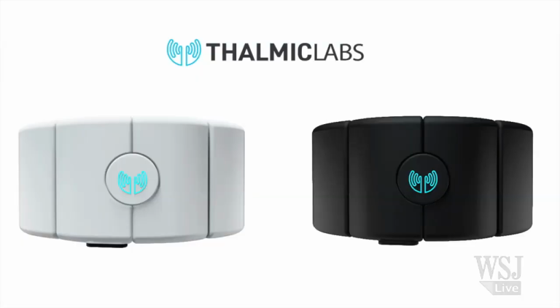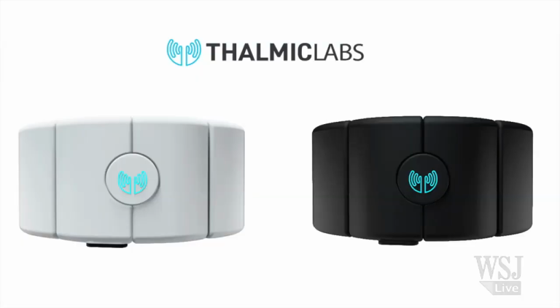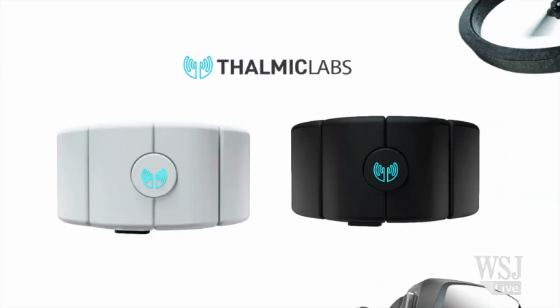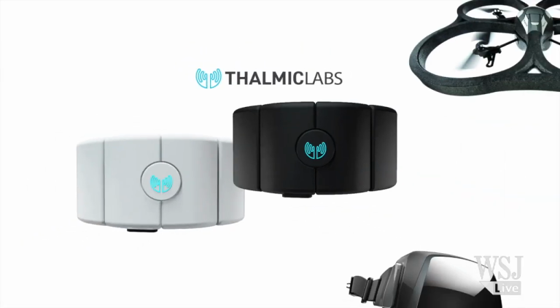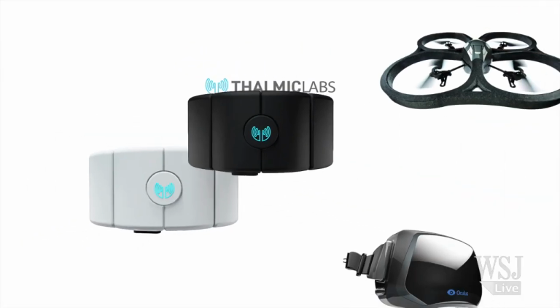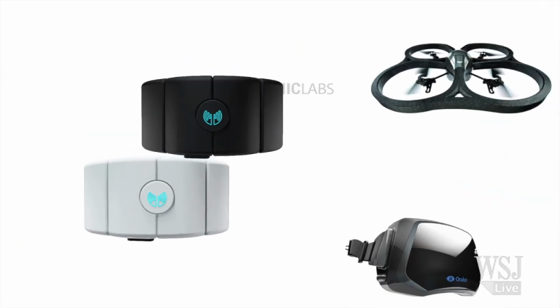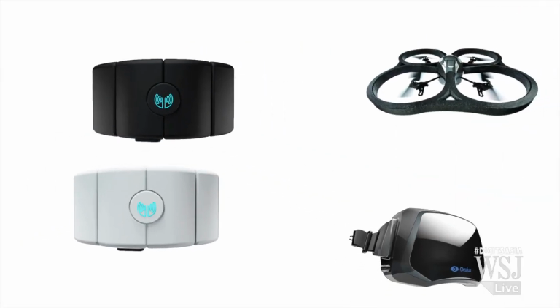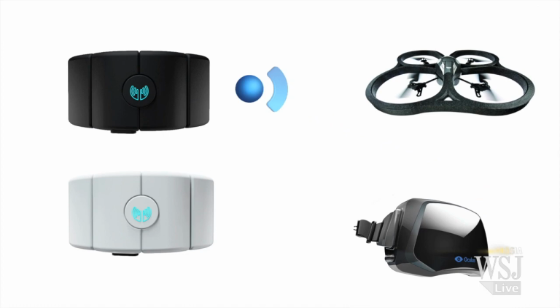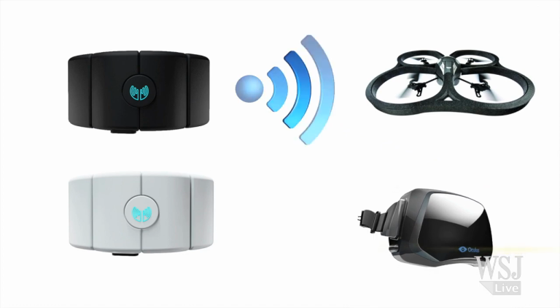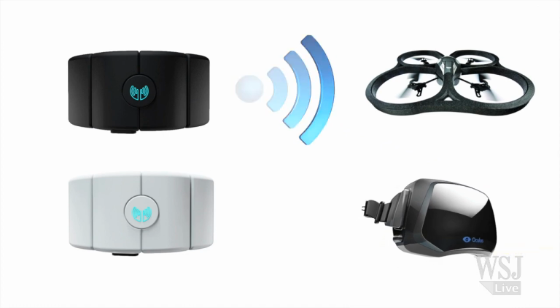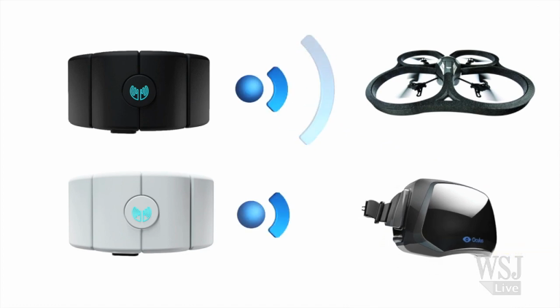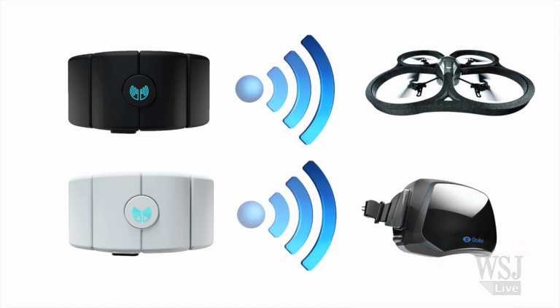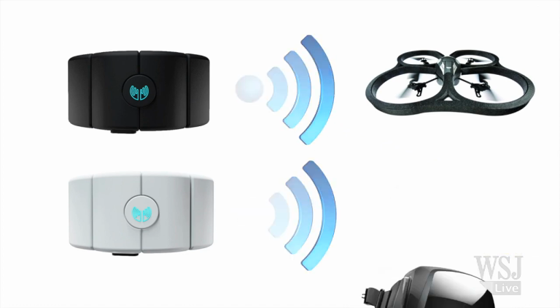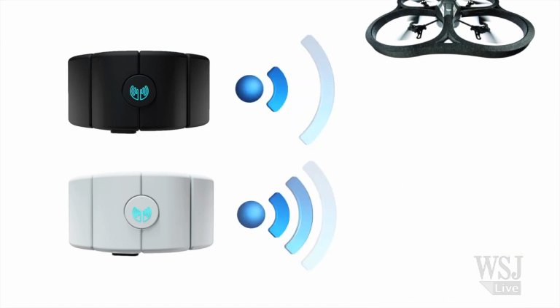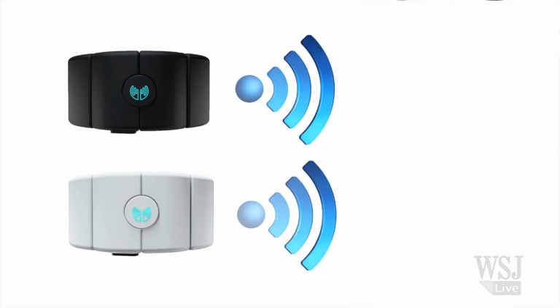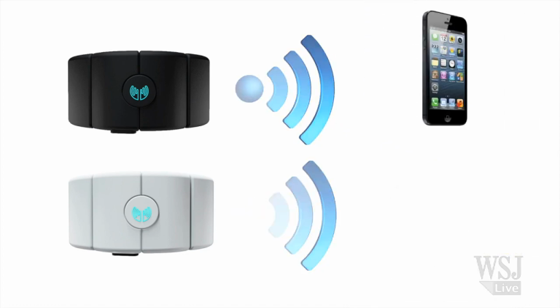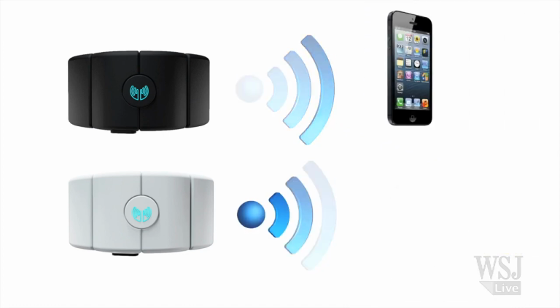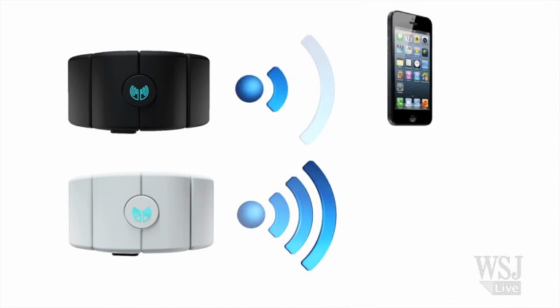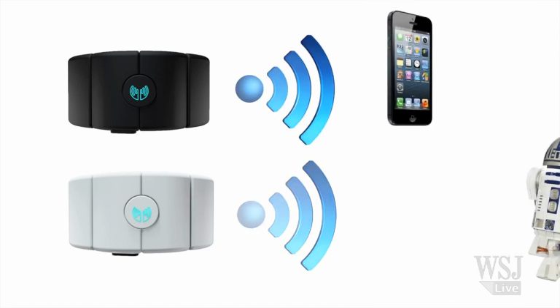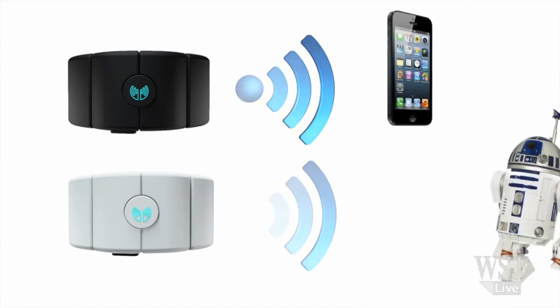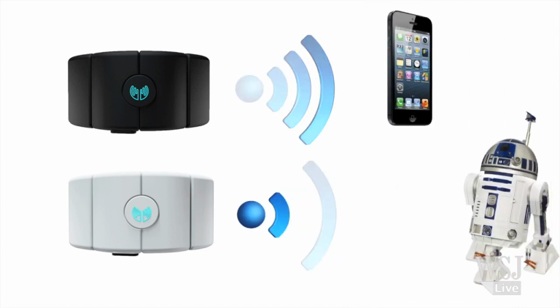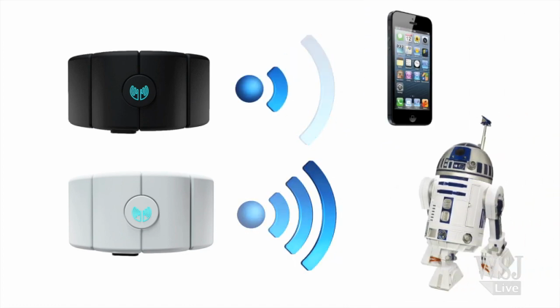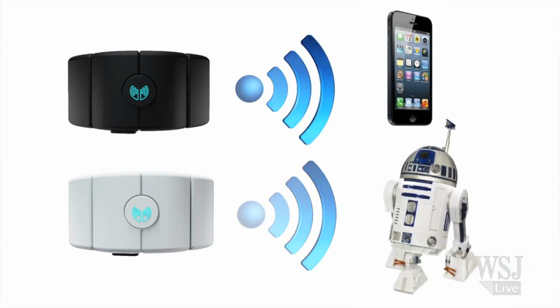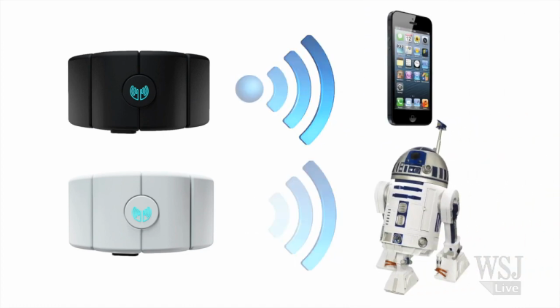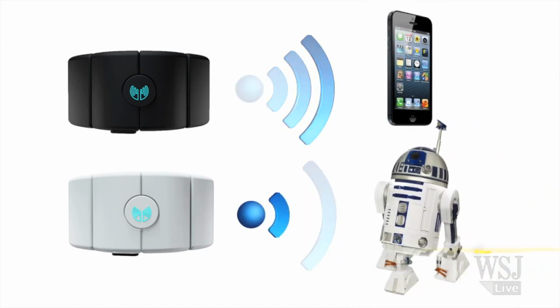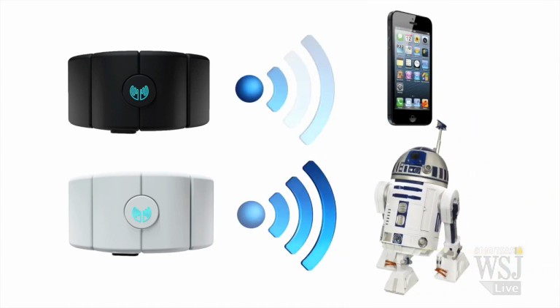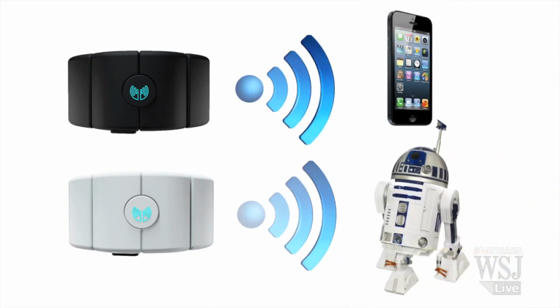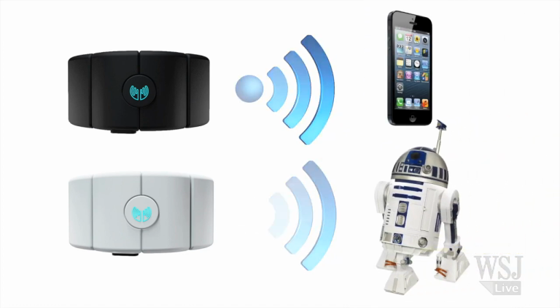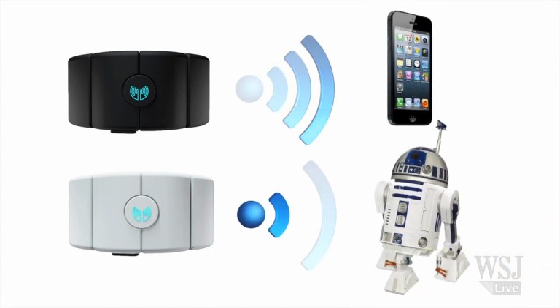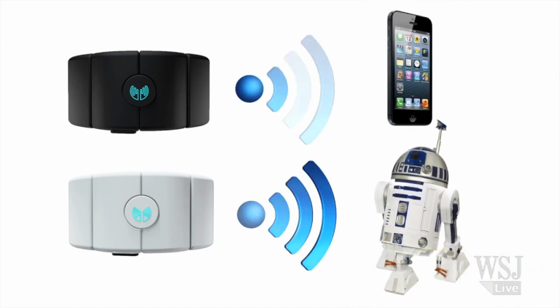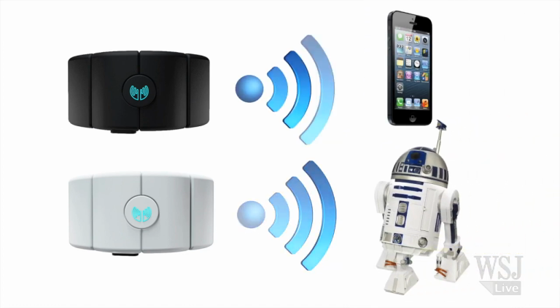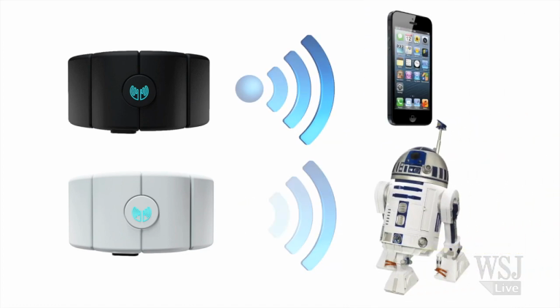Thalmic has also confirmed that you will be able to use two Myo simultaneously, paired with different devices.